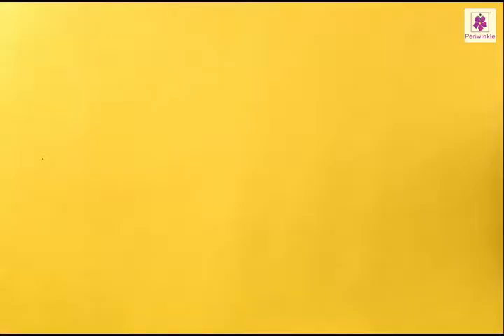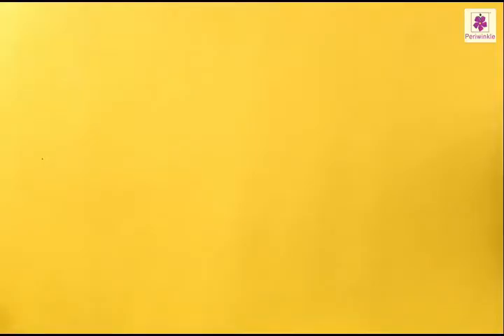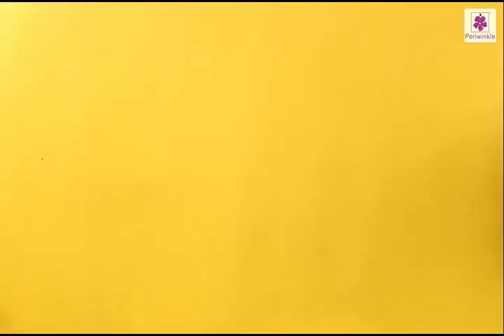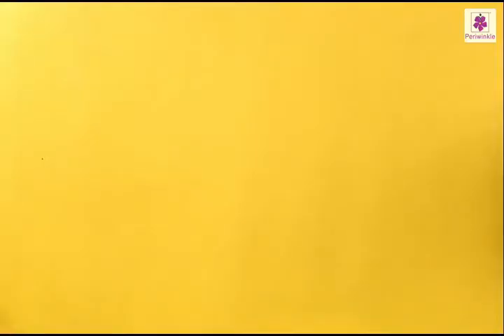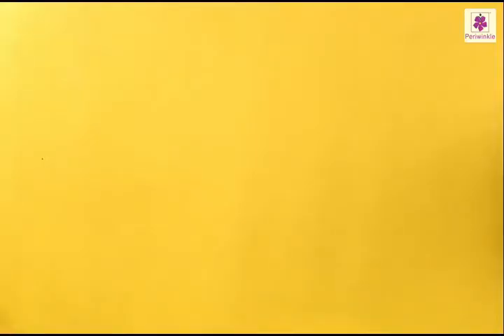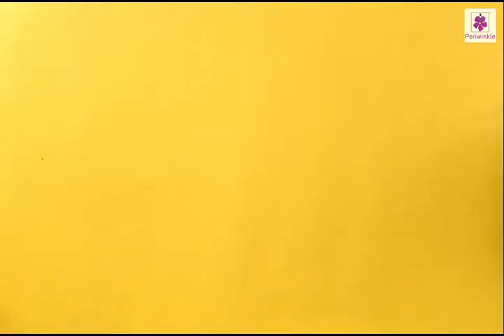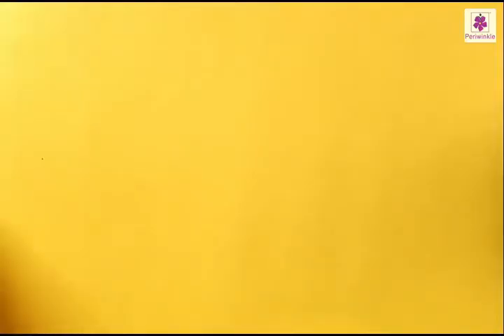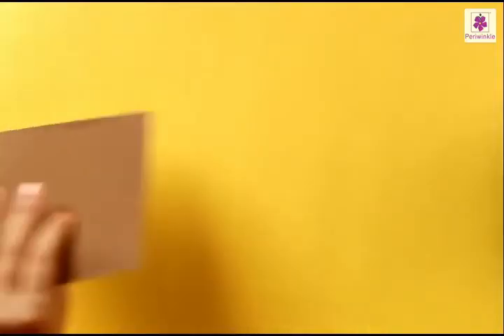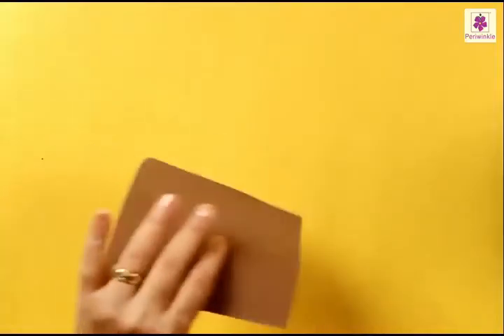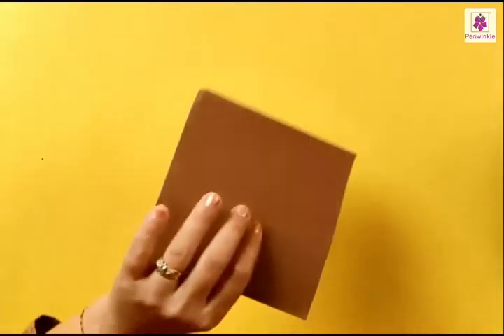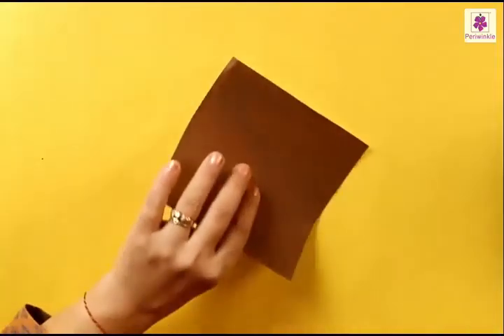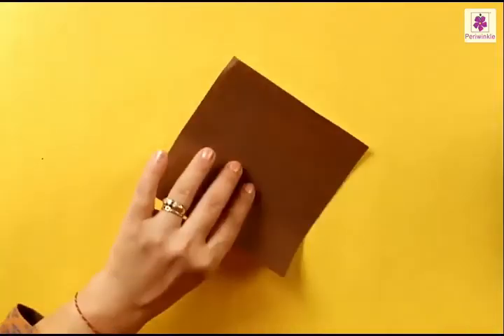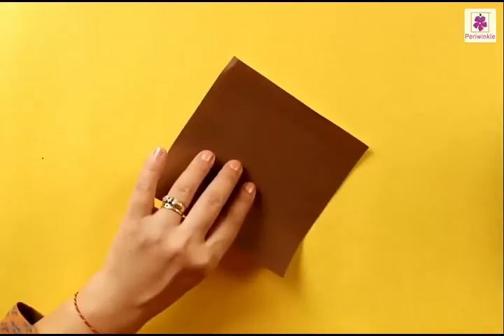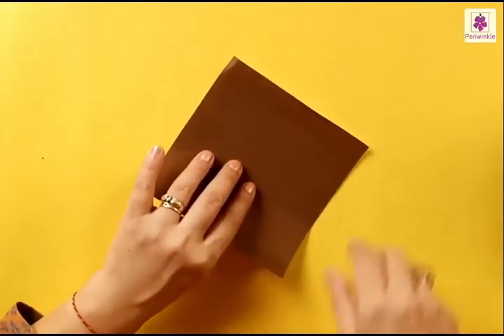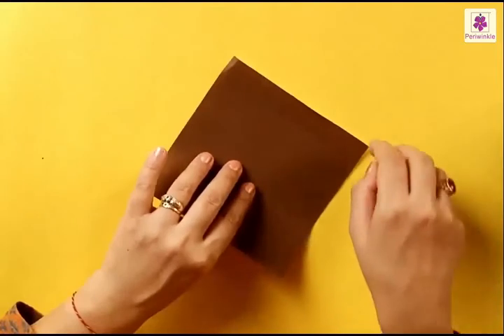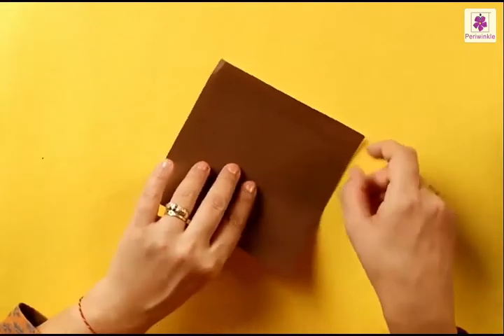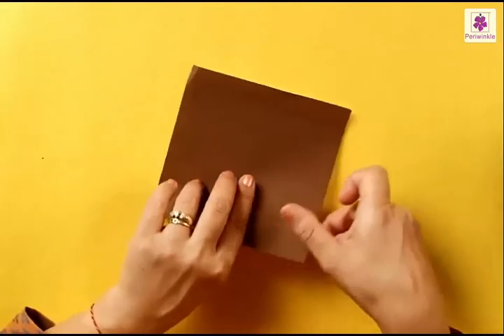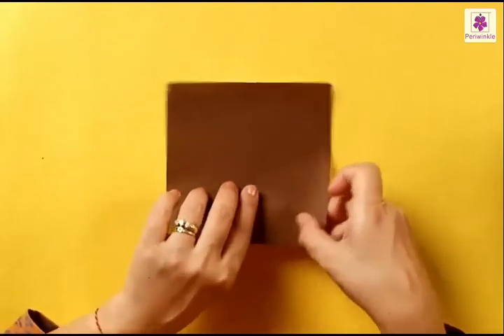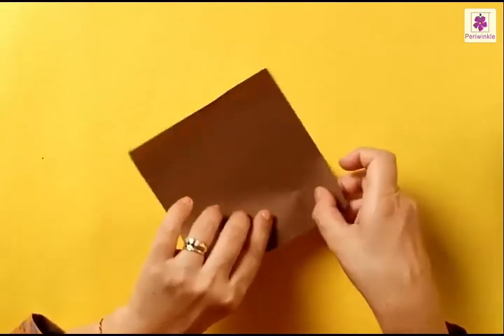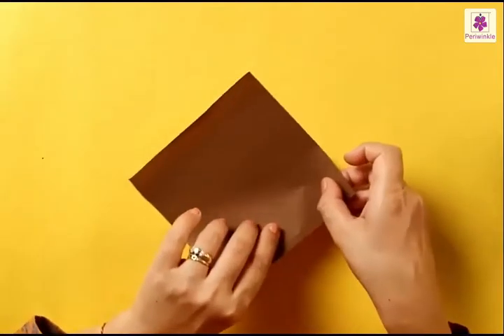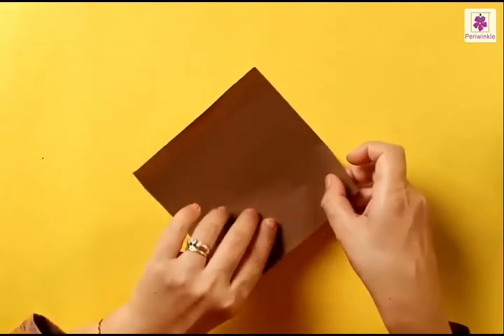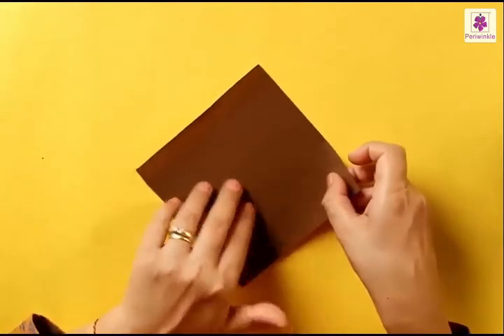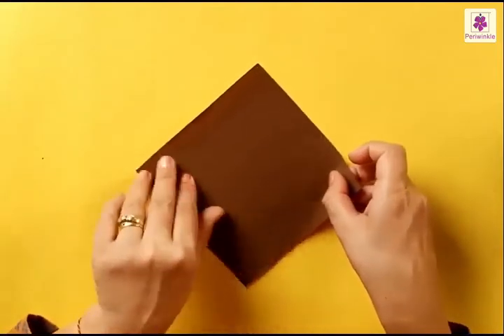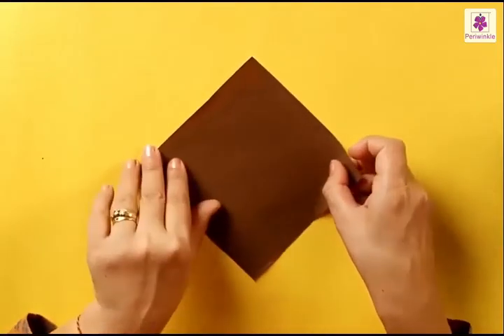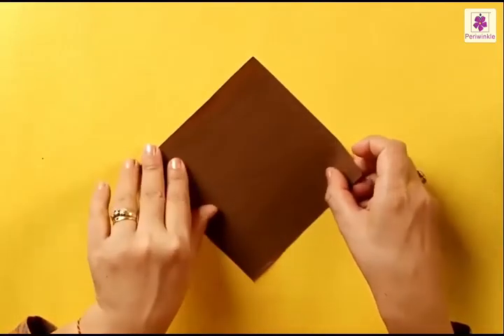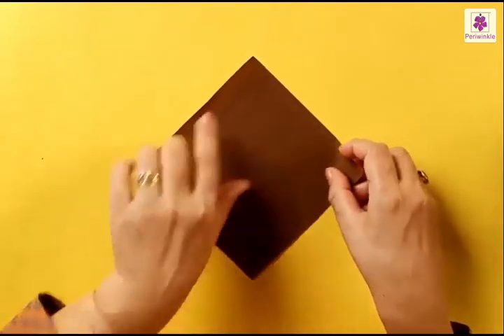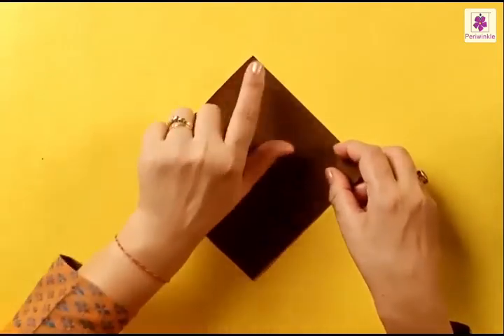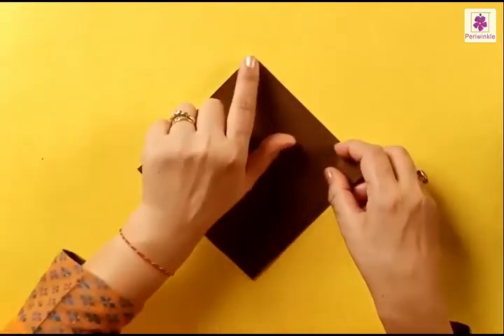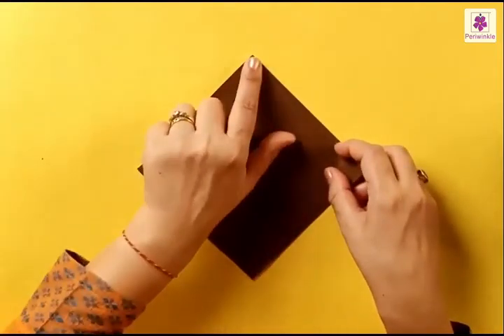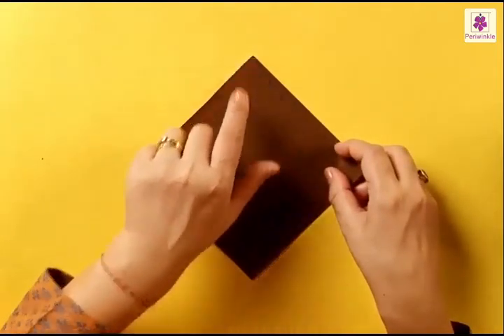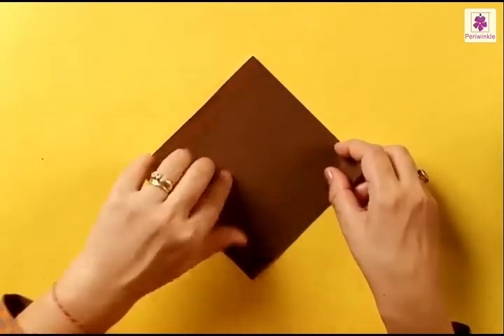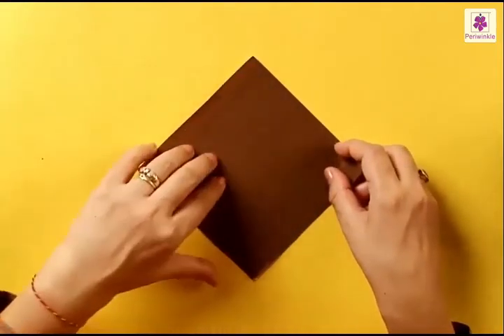Let's try one with a brown sheet of paper. Turn the paper so that you have a corner at the top.